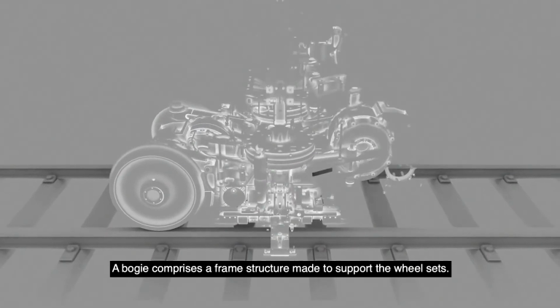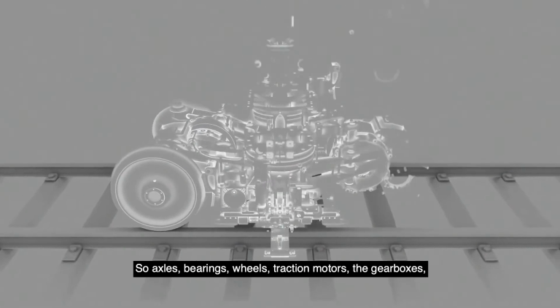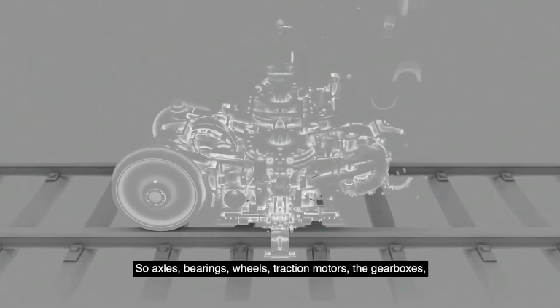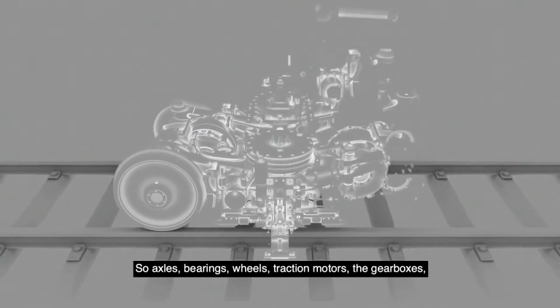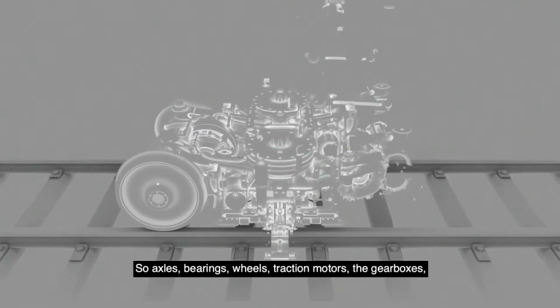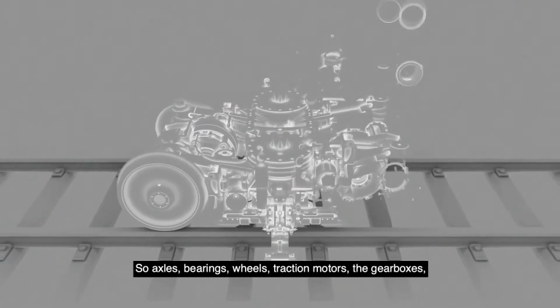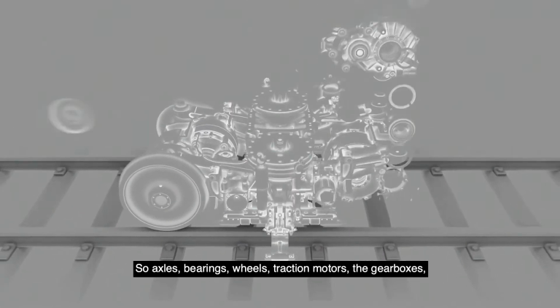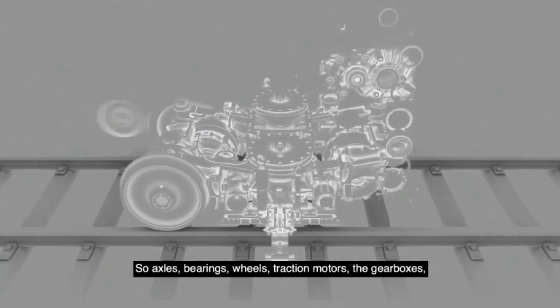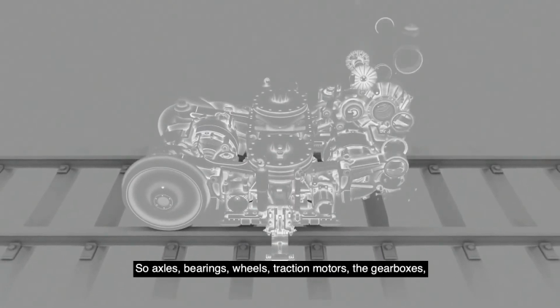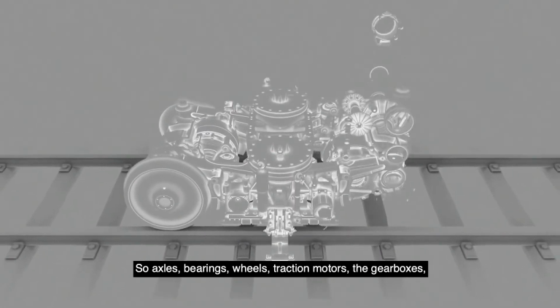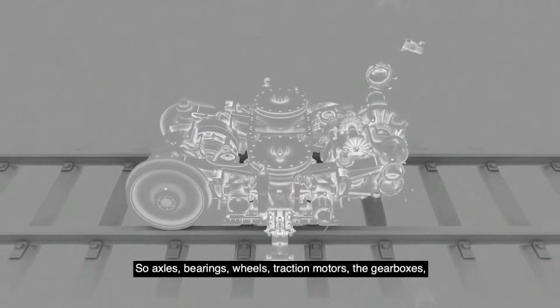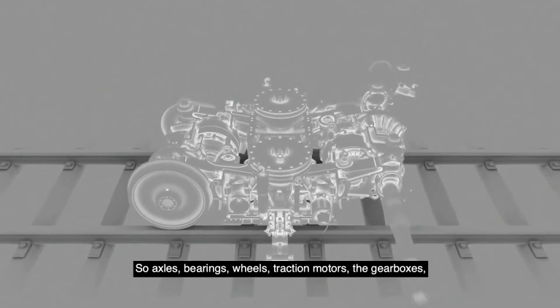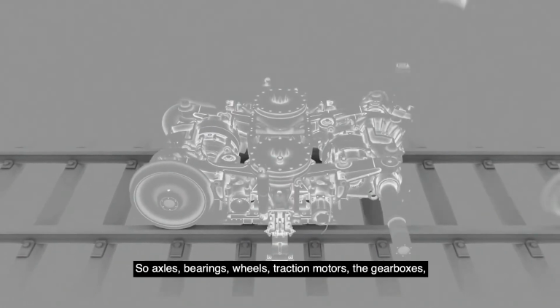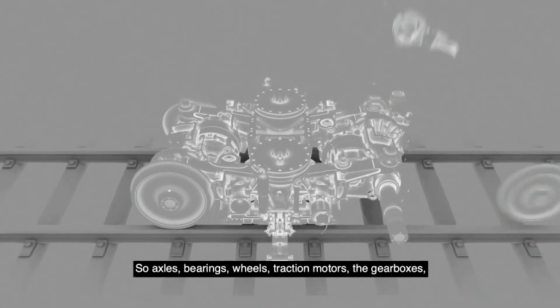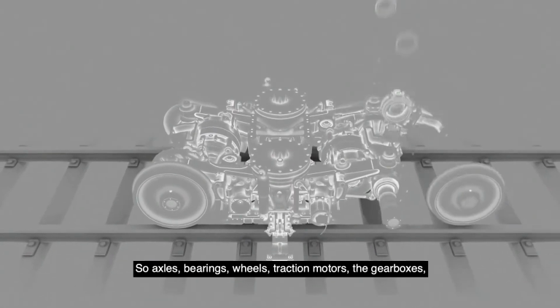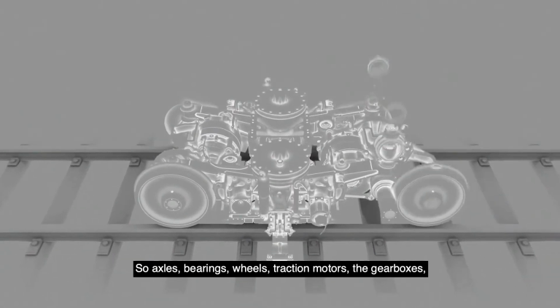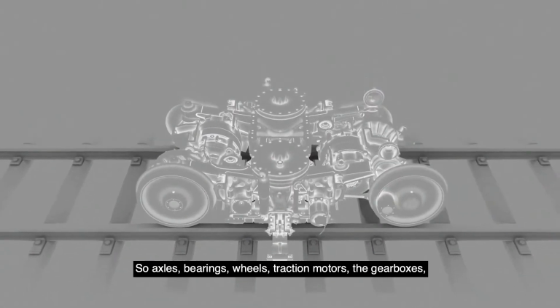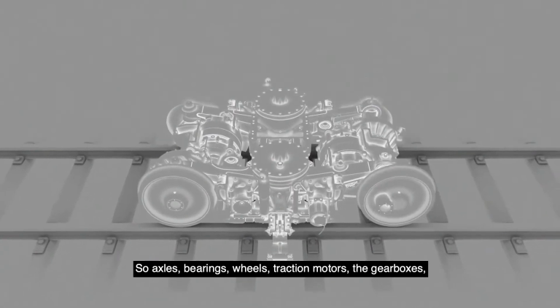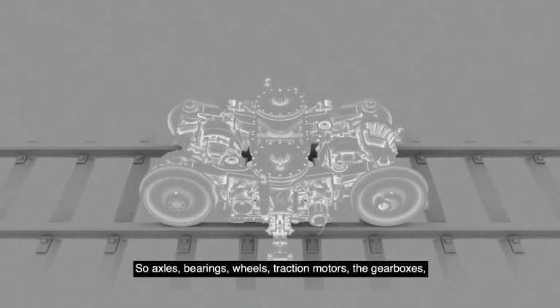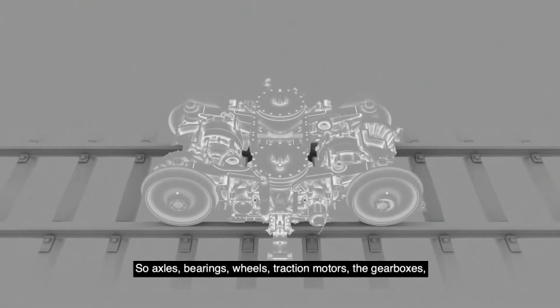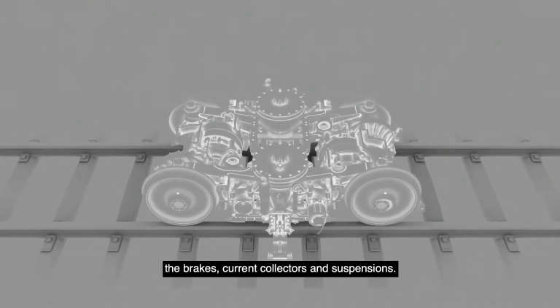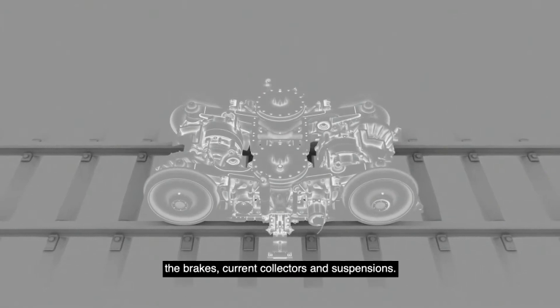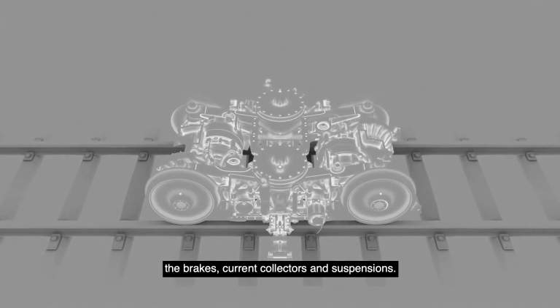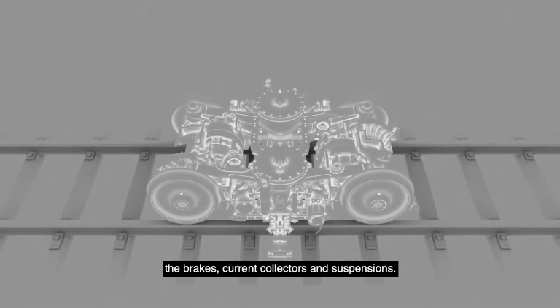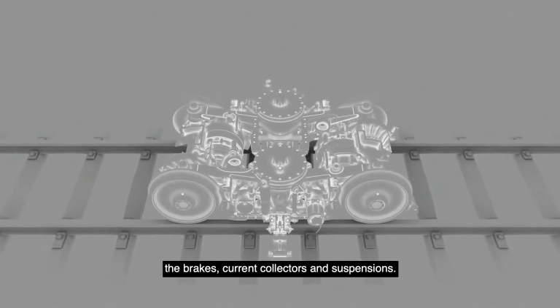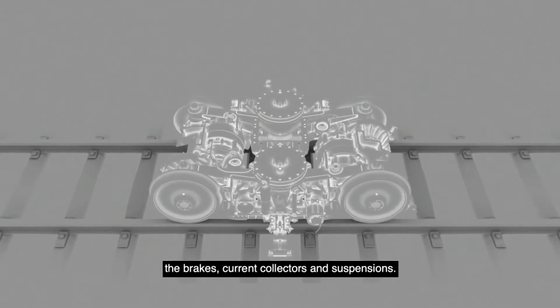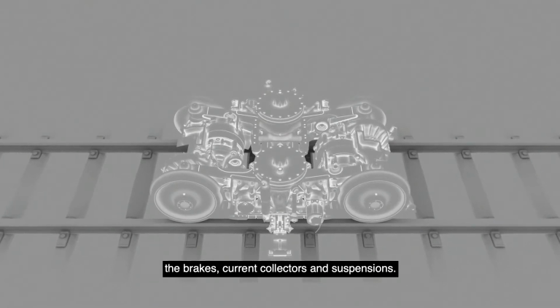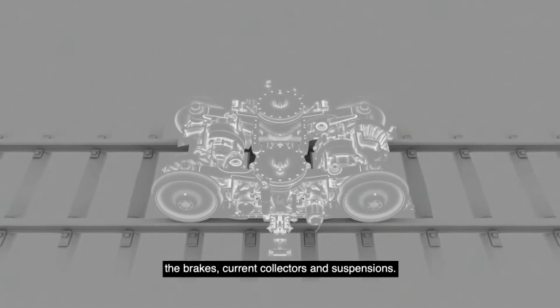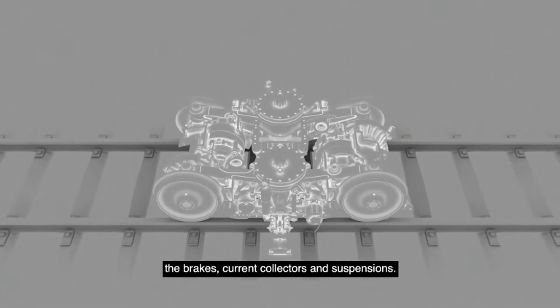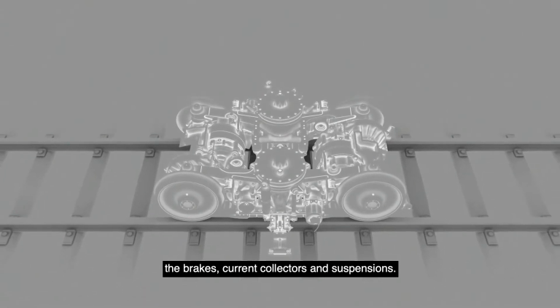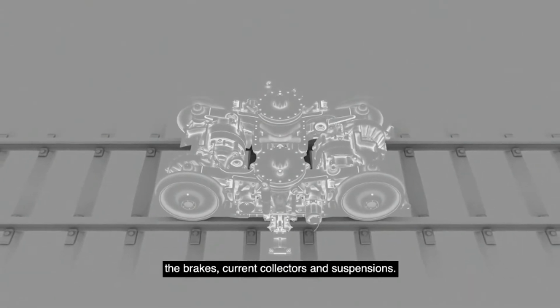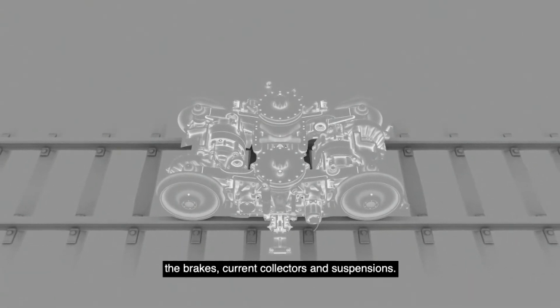The bogey frame supports the axles, bearings, wheels, traction motors, the gearboxes, the brakes, current collectors, and suspensions.